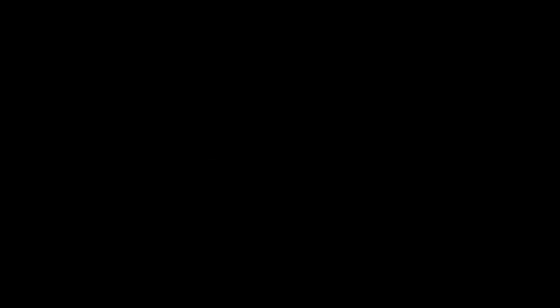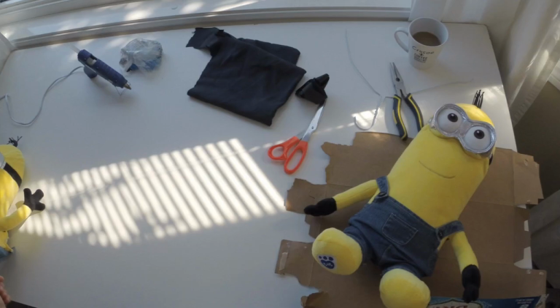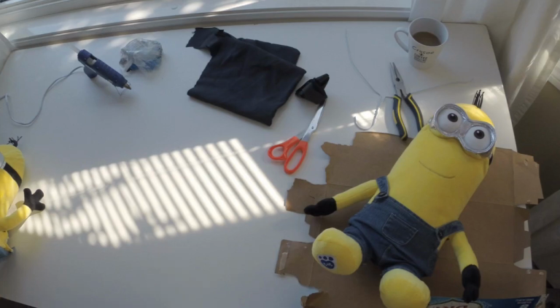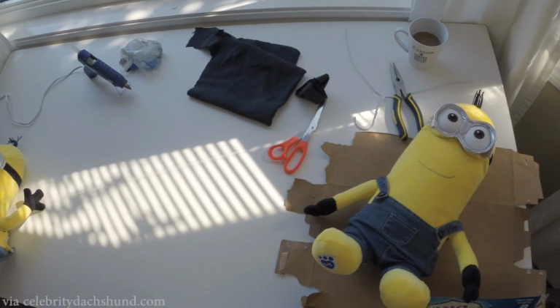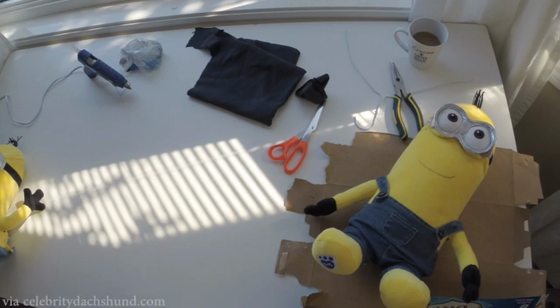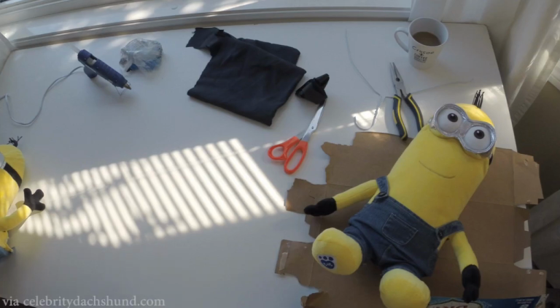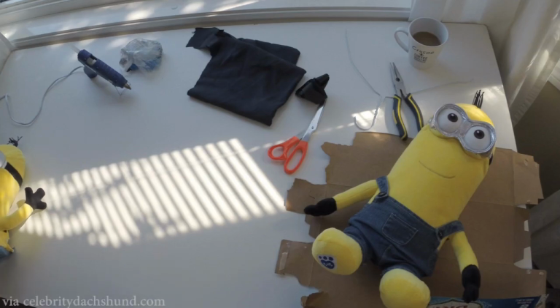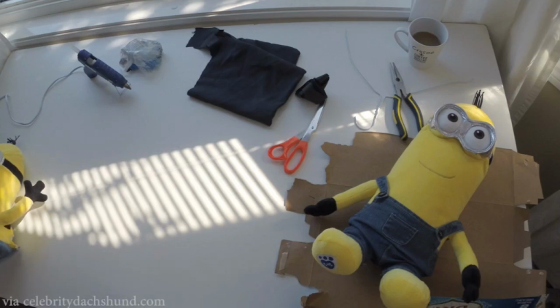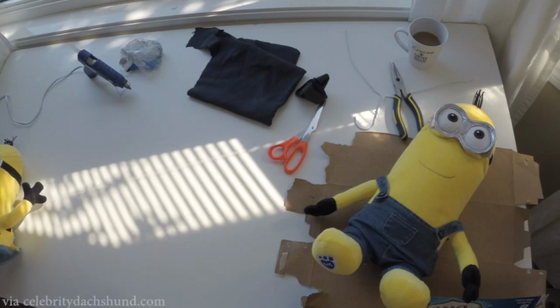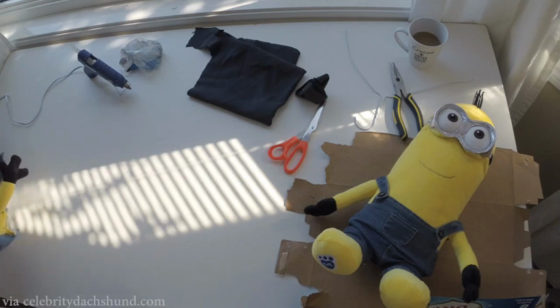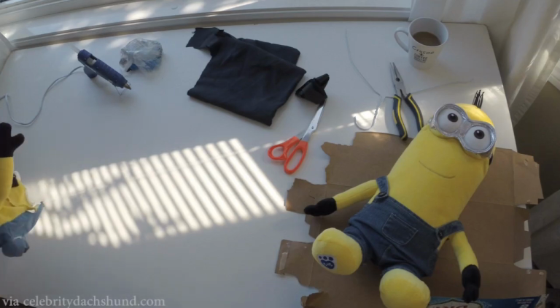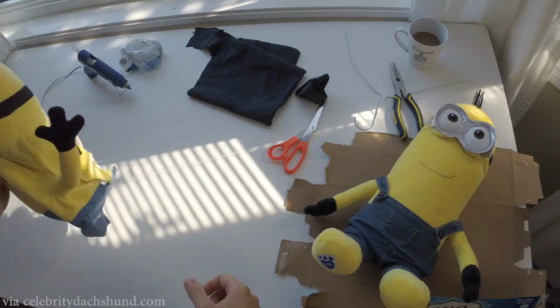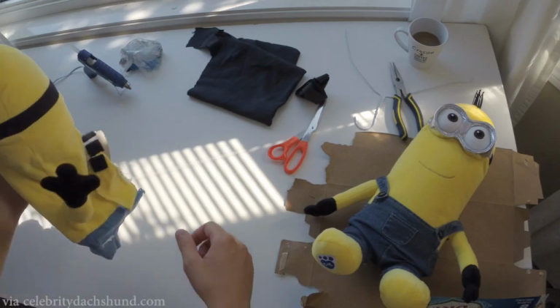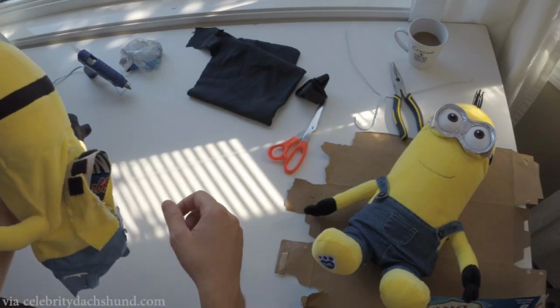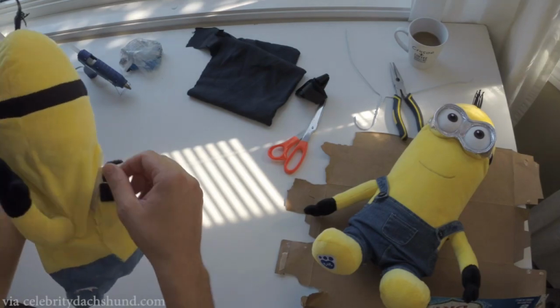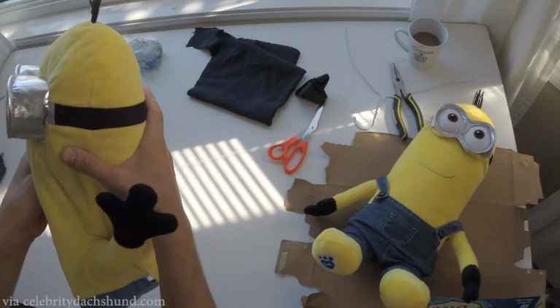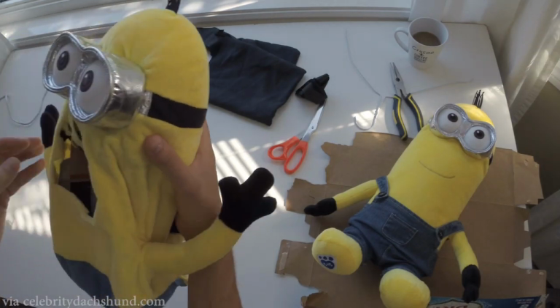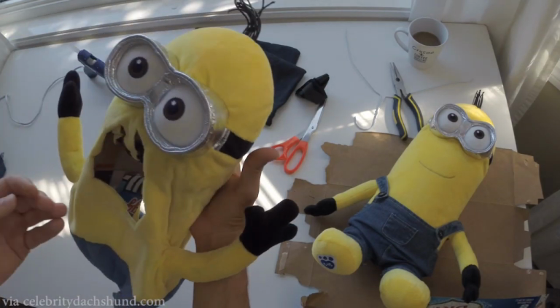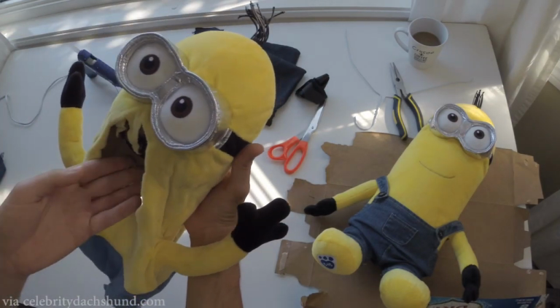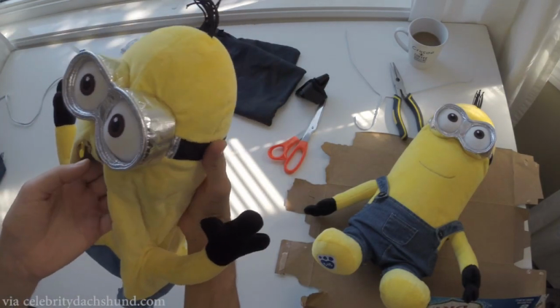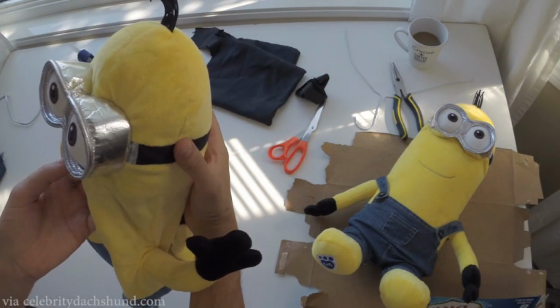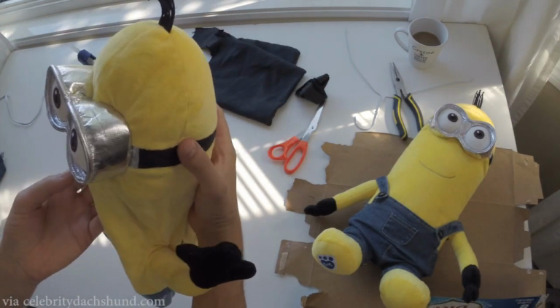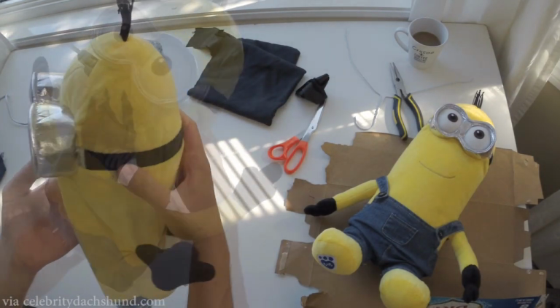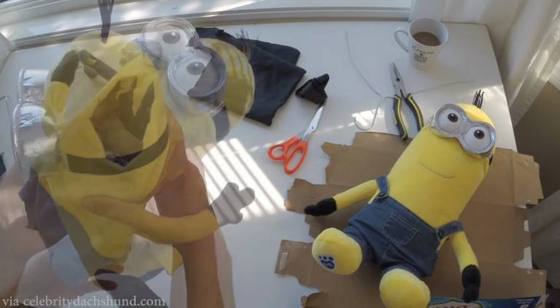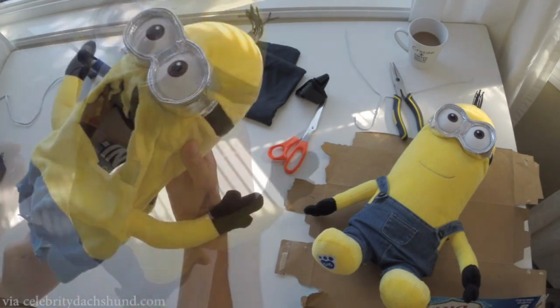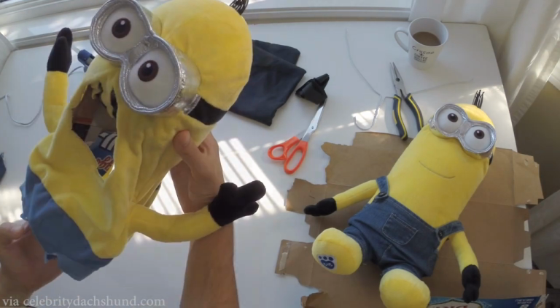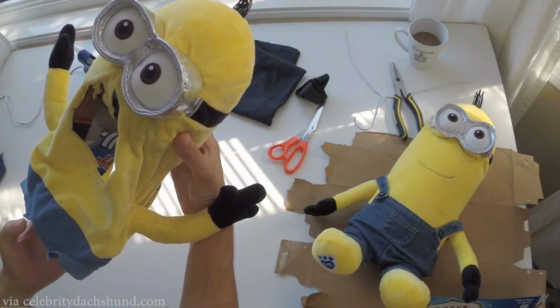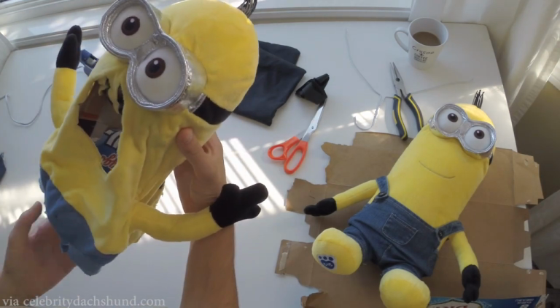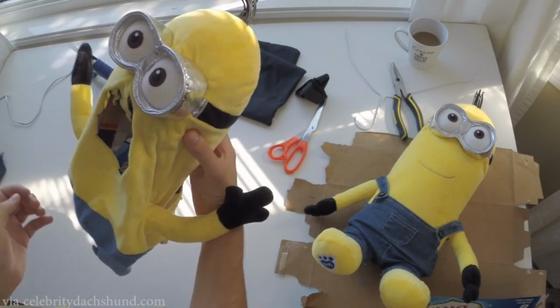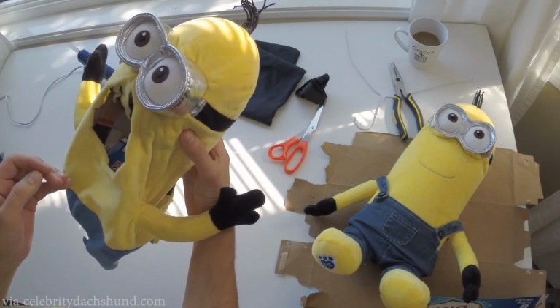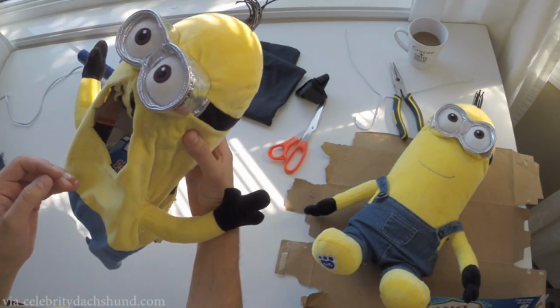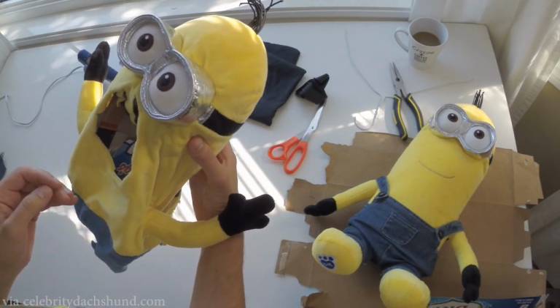Alright, so today I'm going to show you how to make the small dog Minions costume. This is what the final product looks like right here.